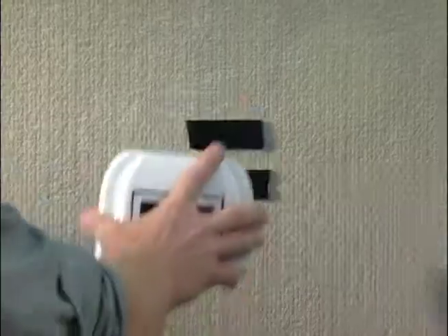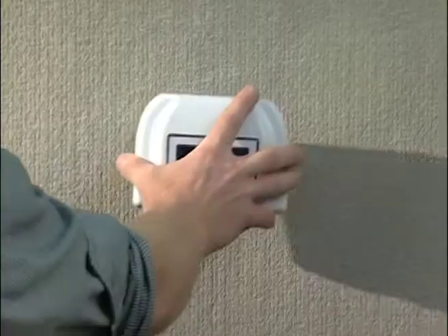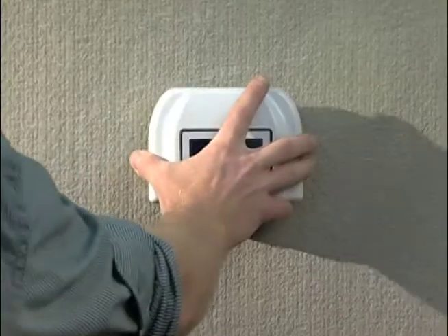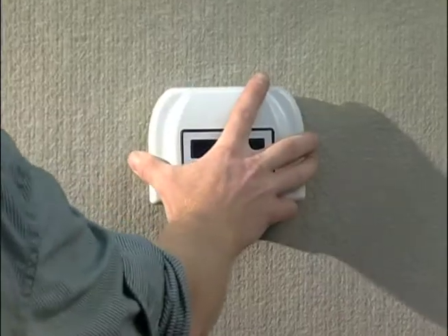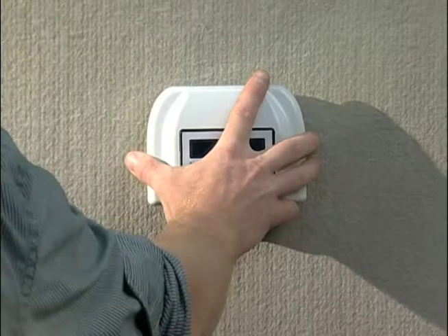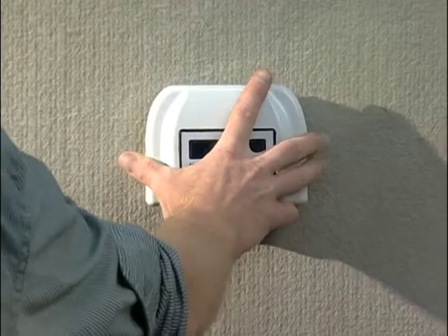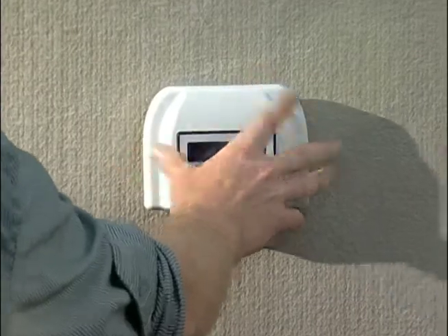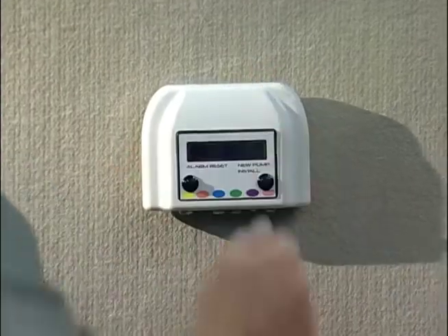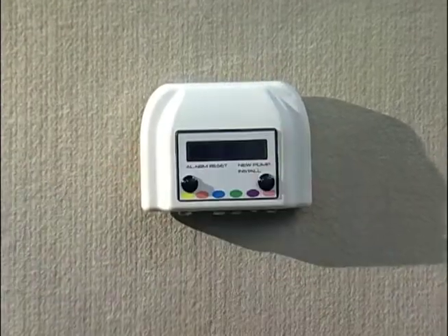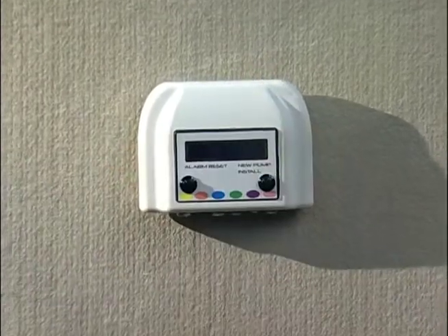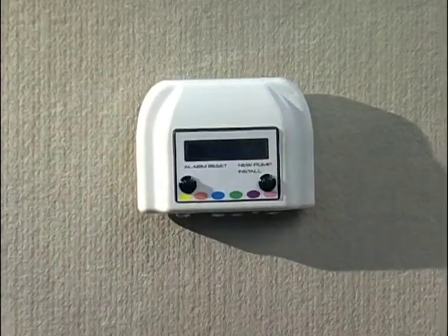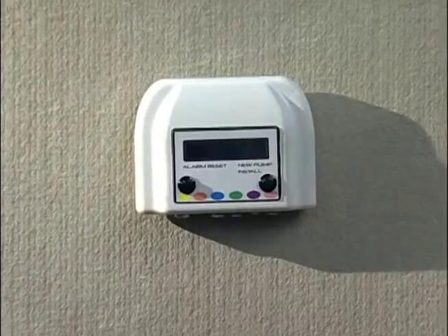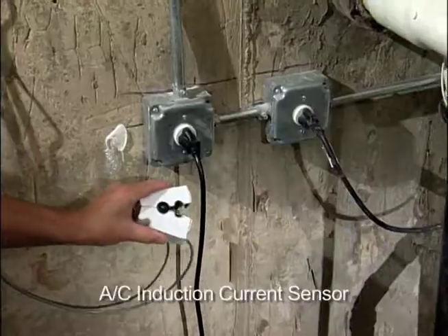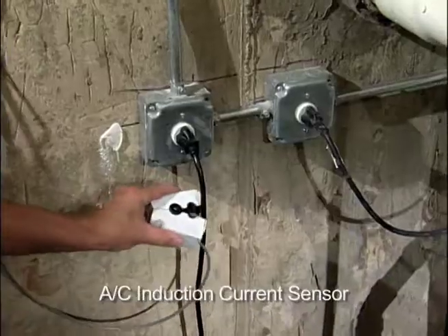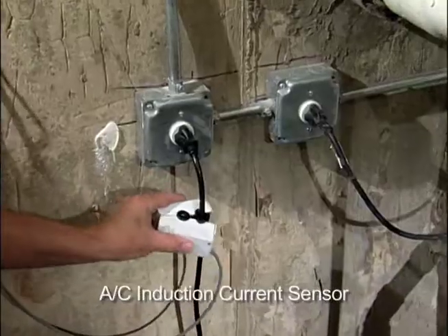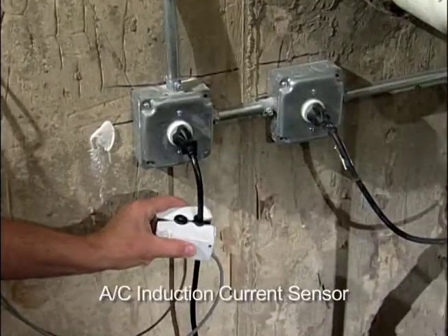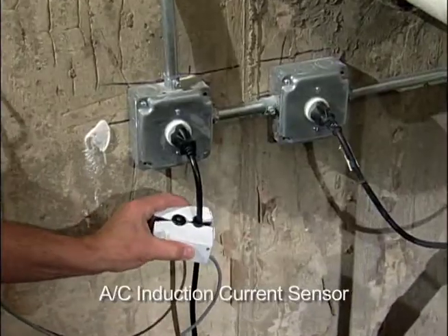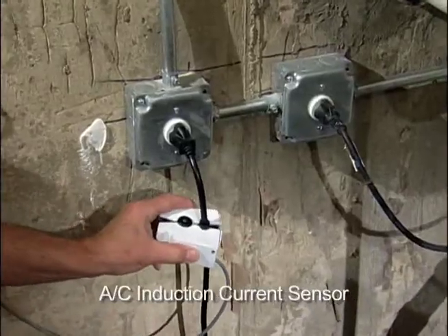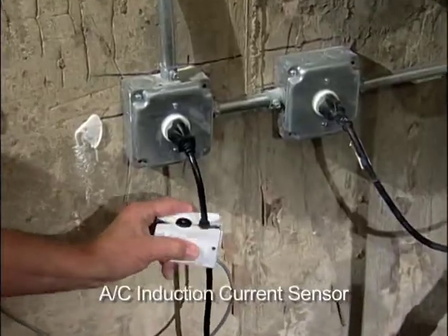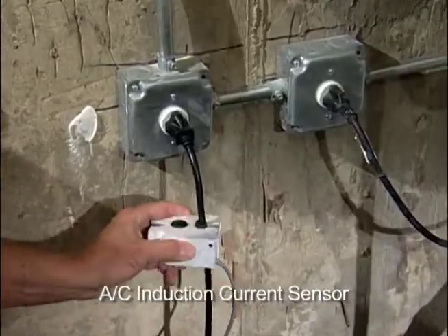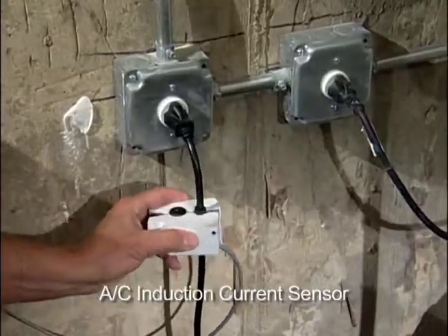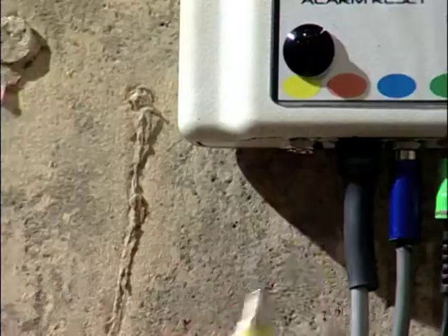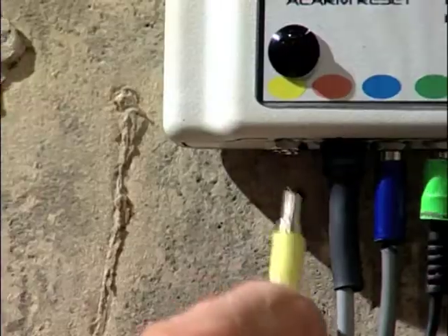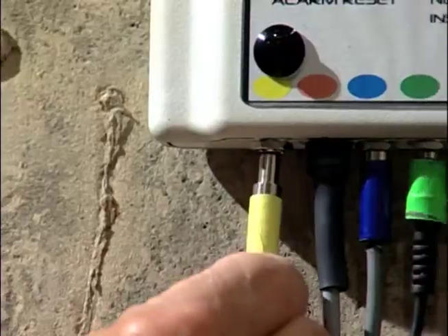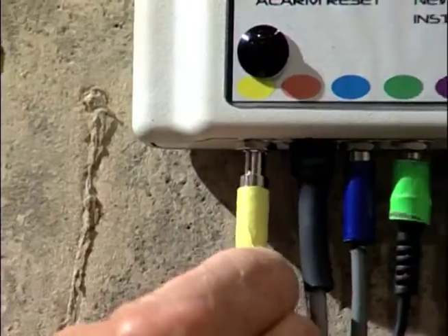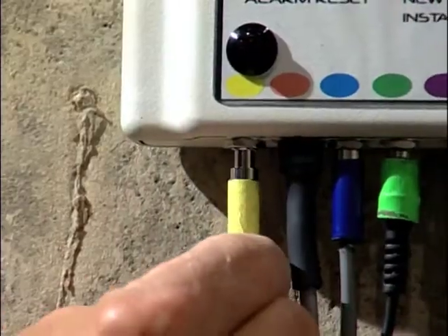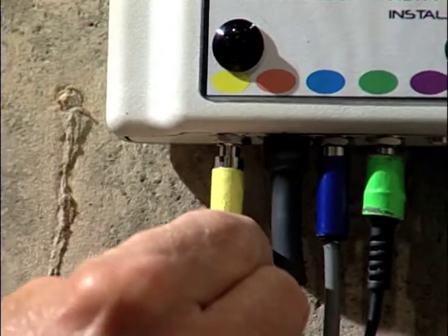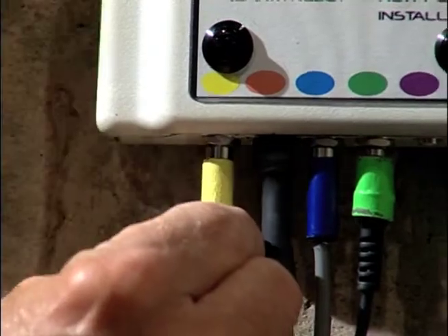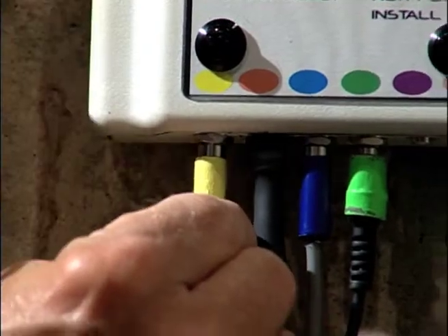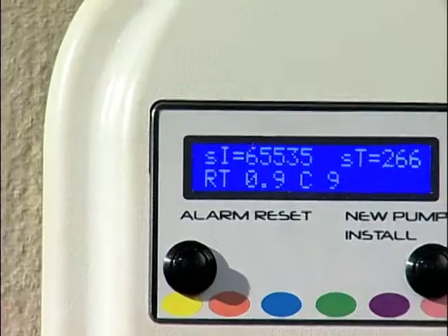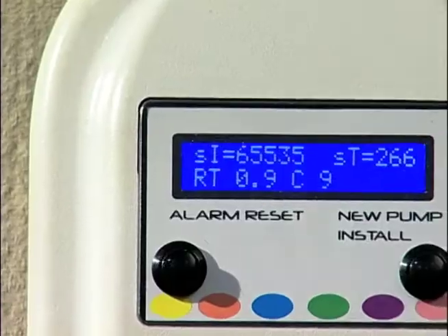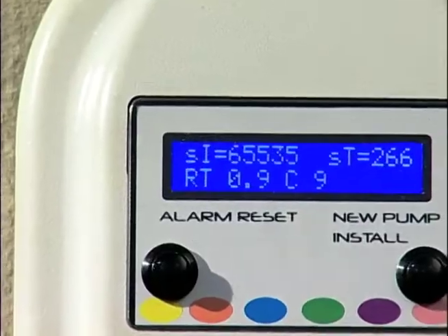Installation is easy — just a fix. Clip on the AC current sensor and plug in. It's that simple.